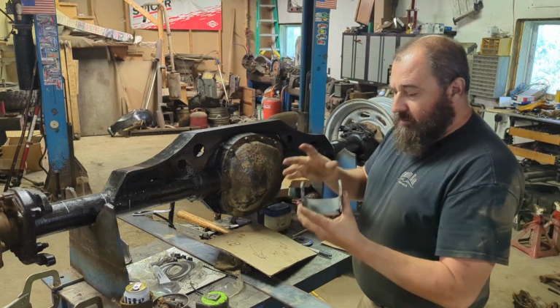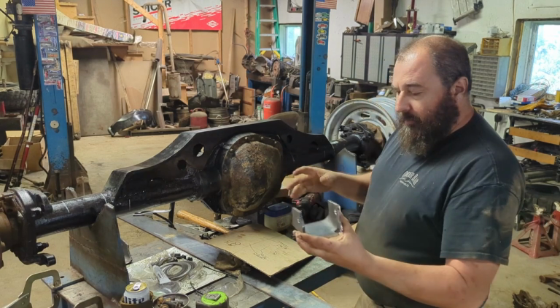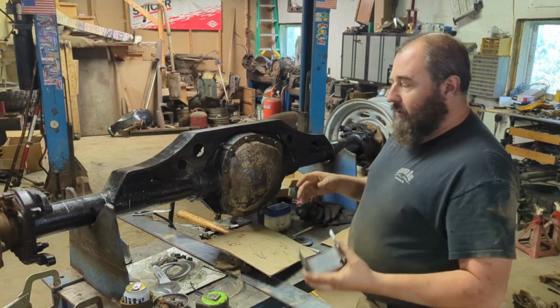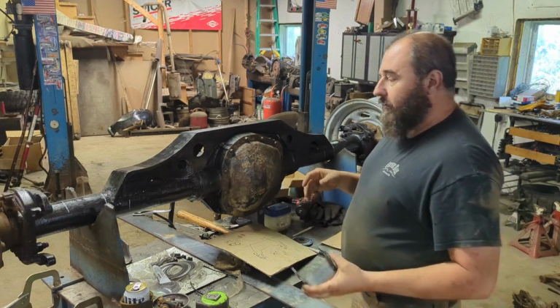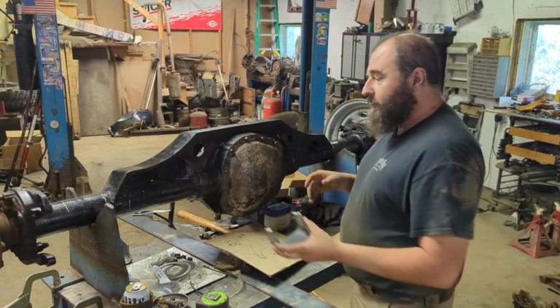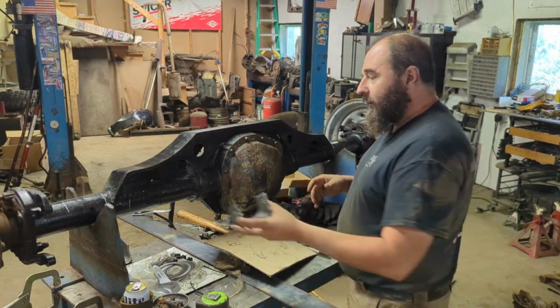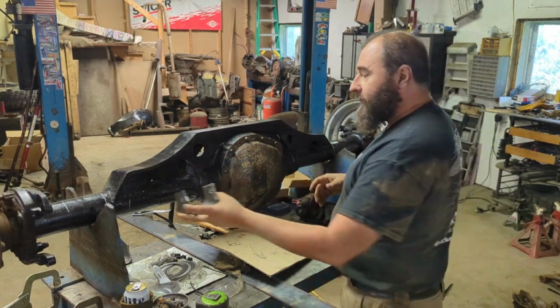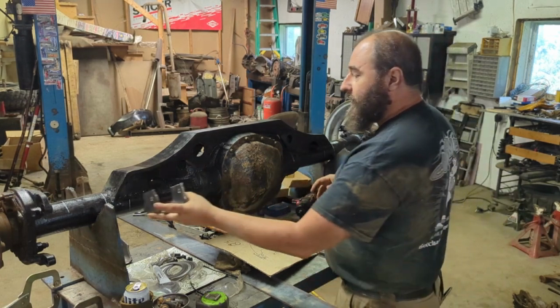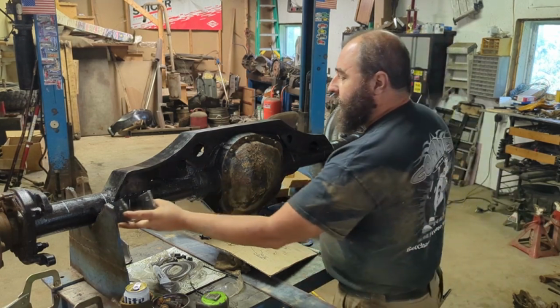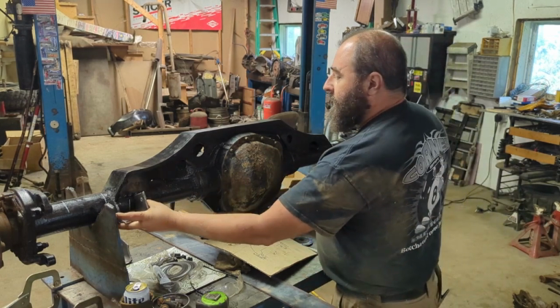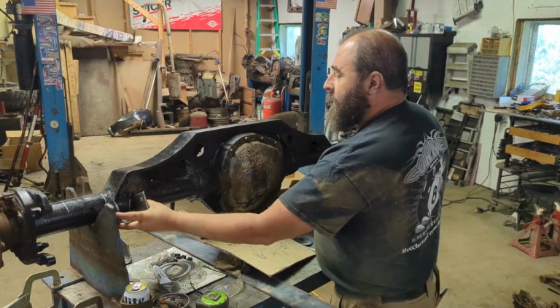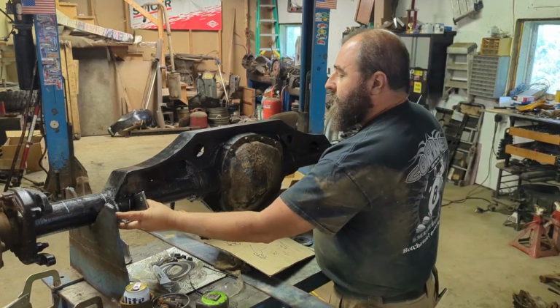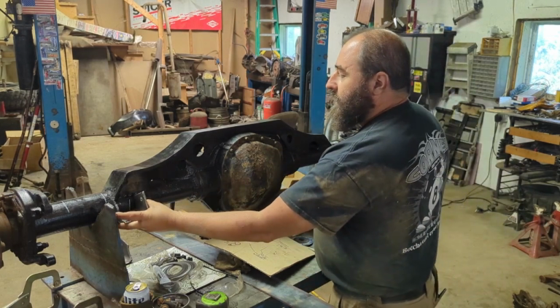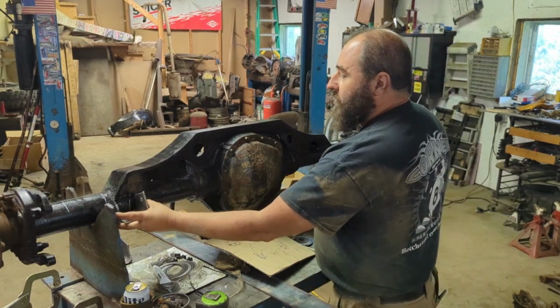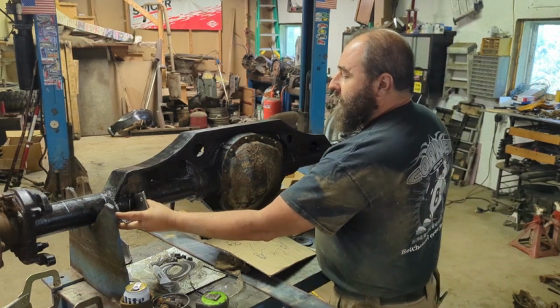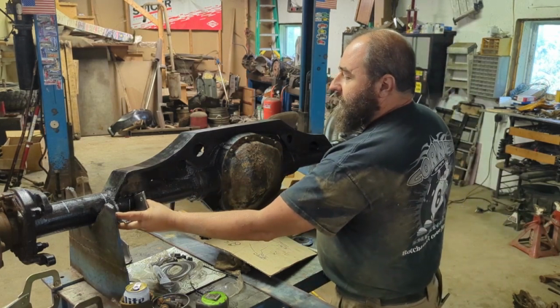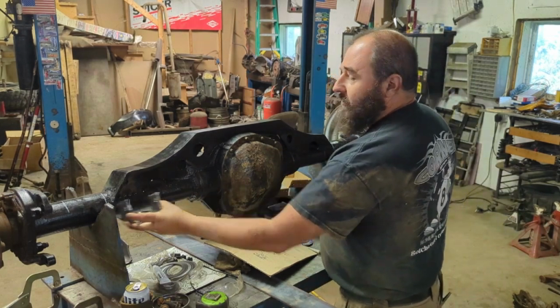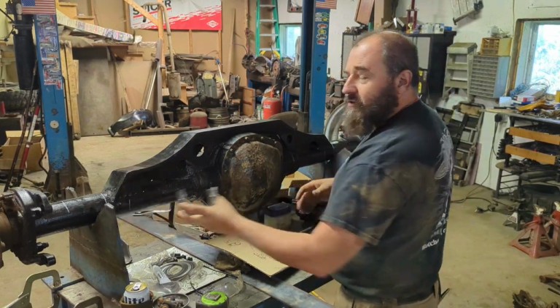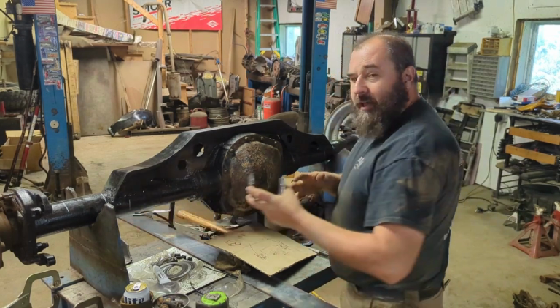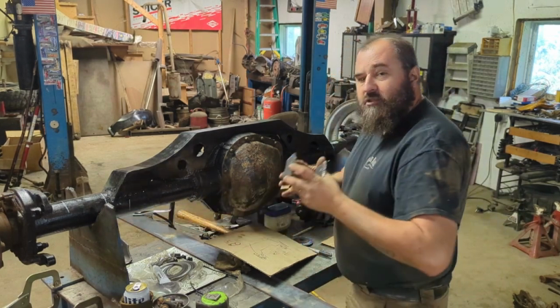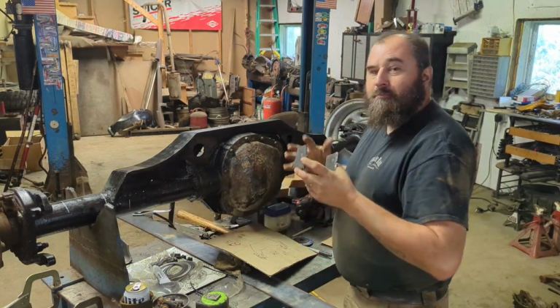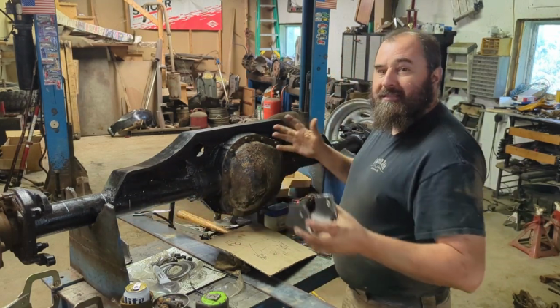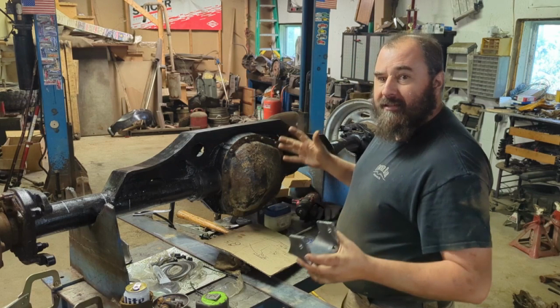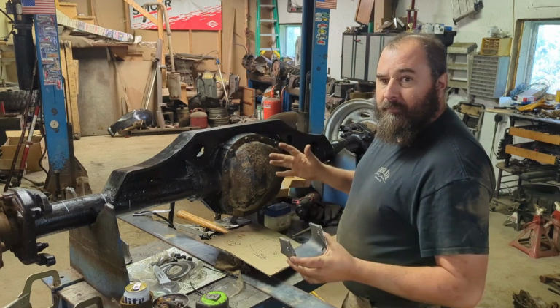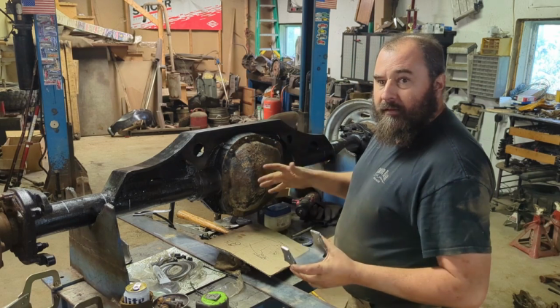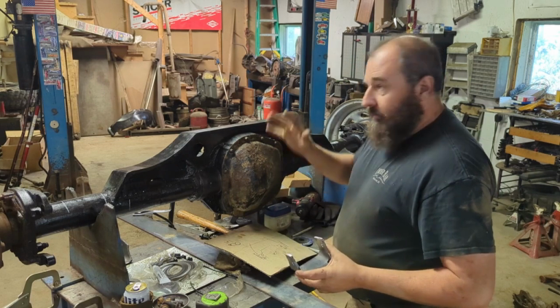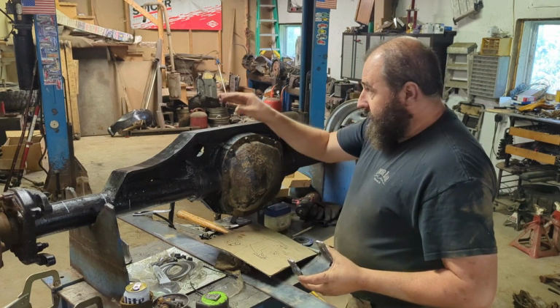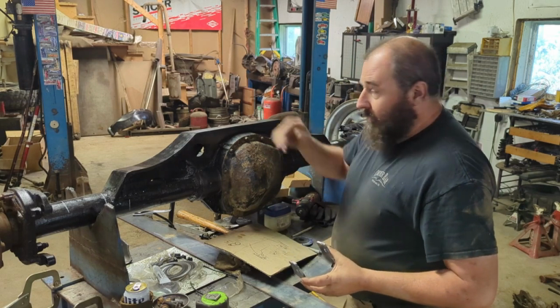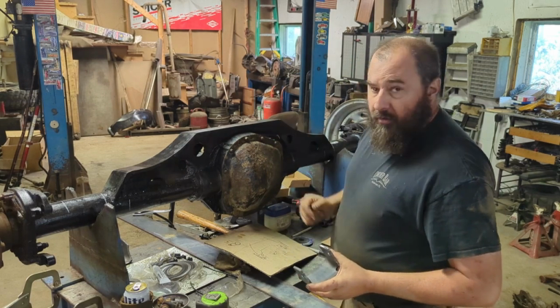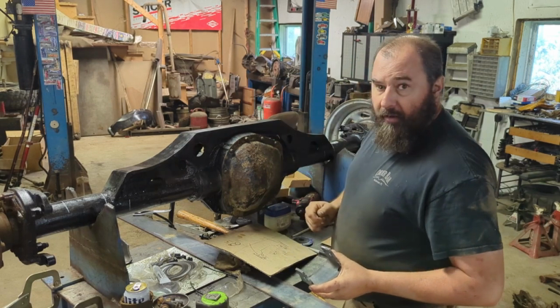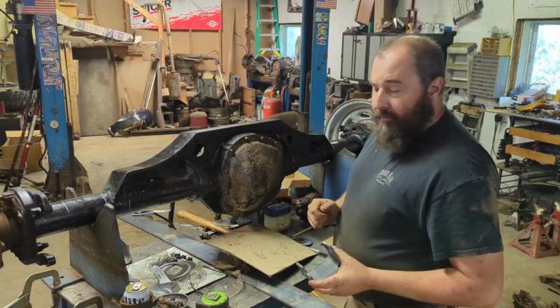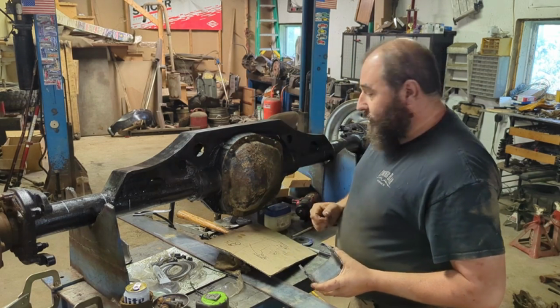So these are my lower link mounts - I'm gonna go right there, same spacing as my current axle.